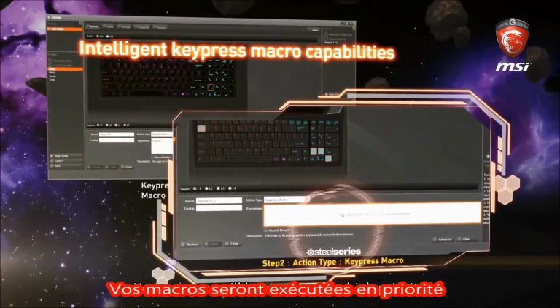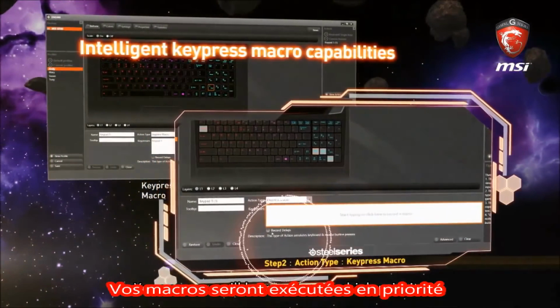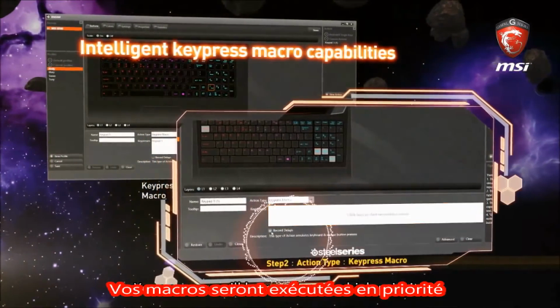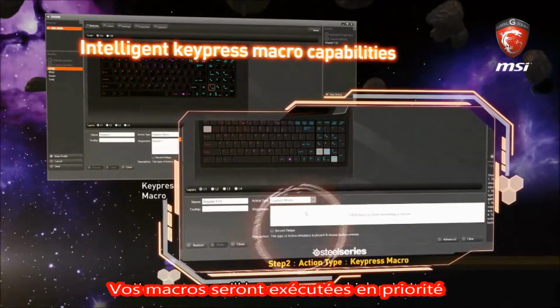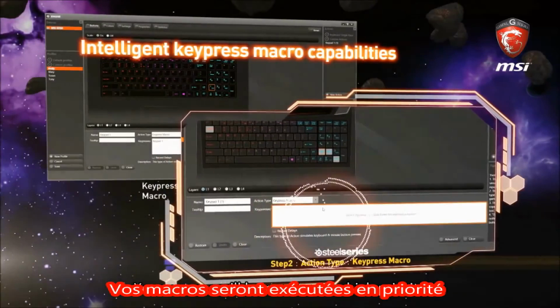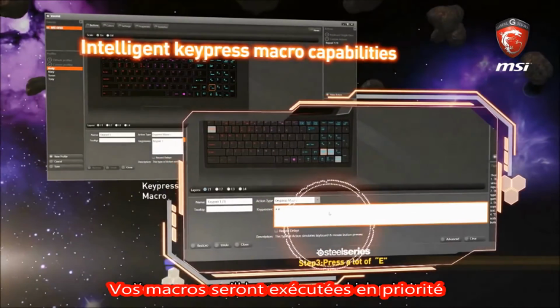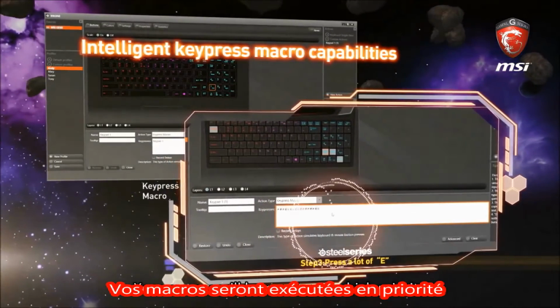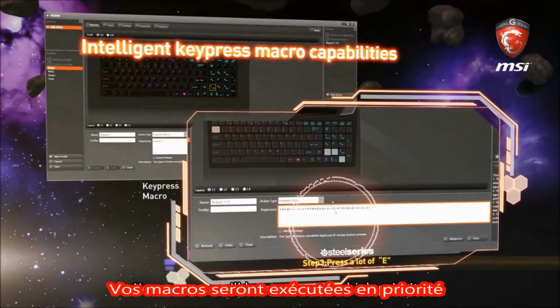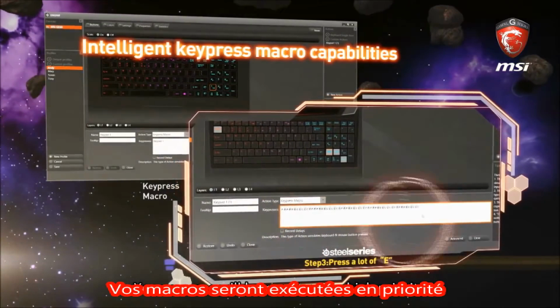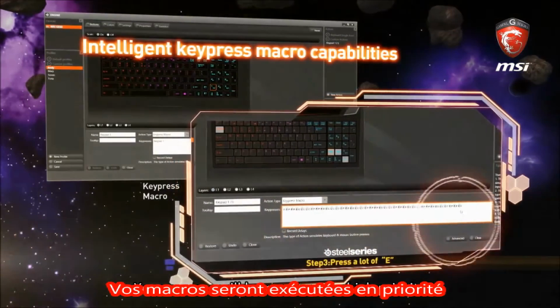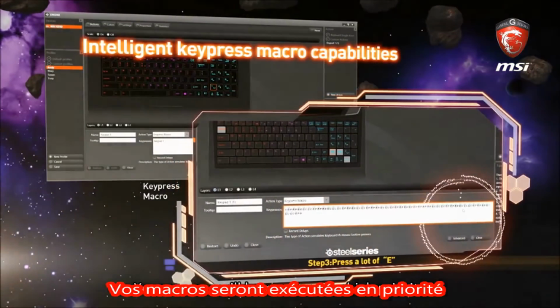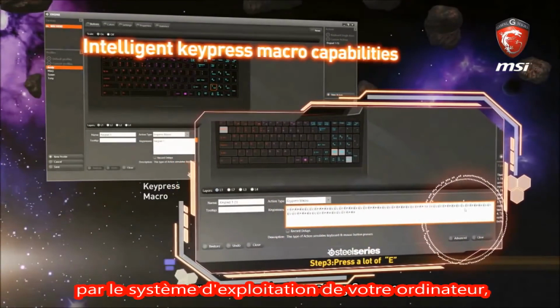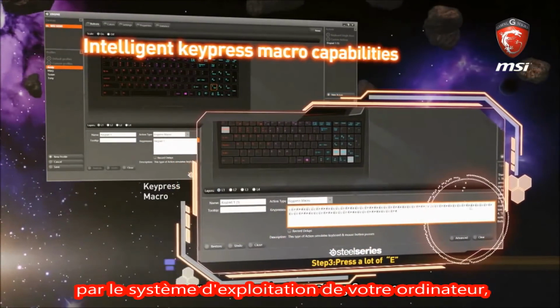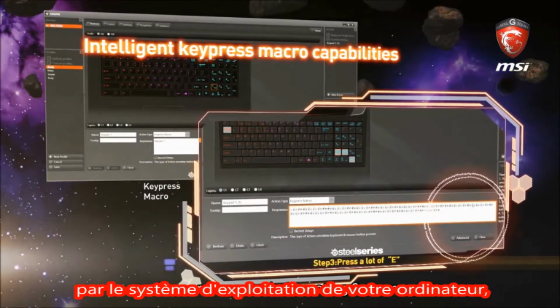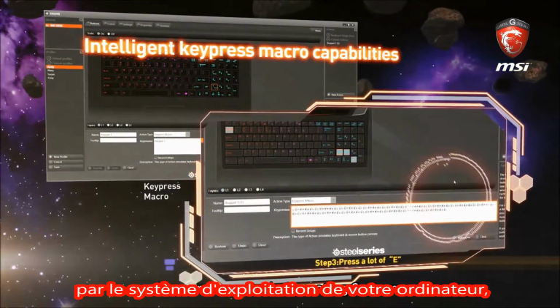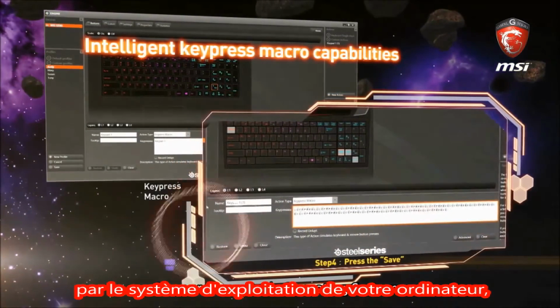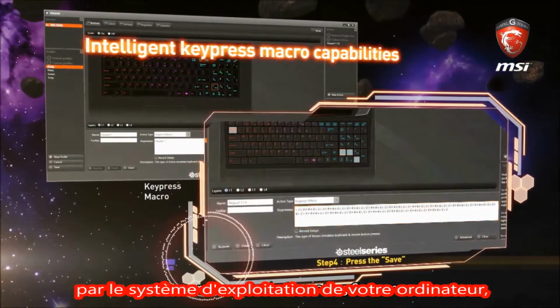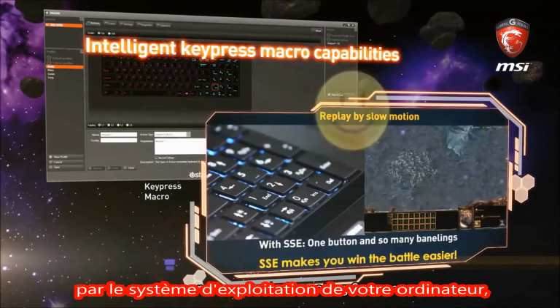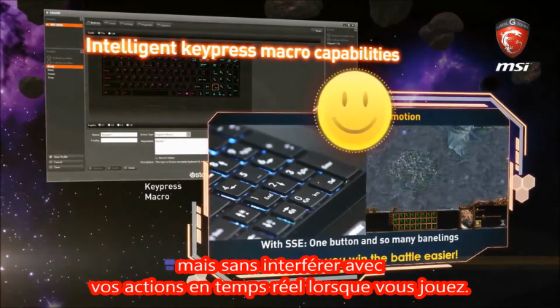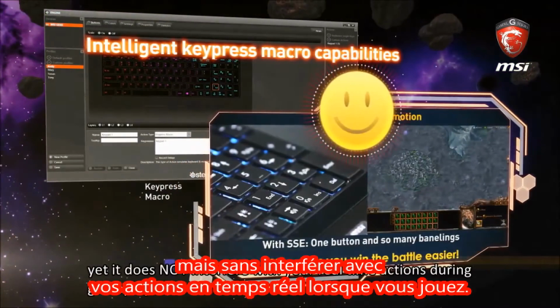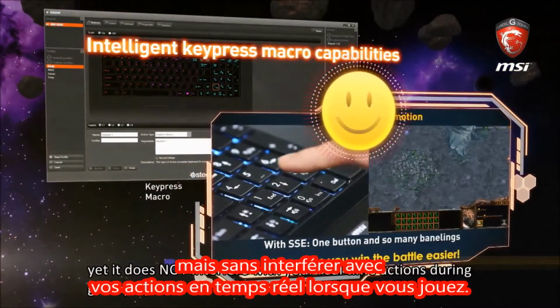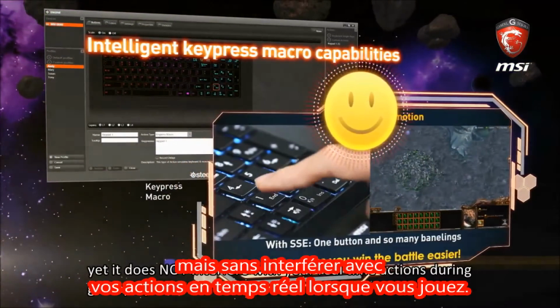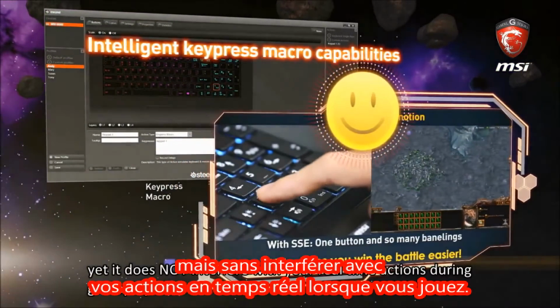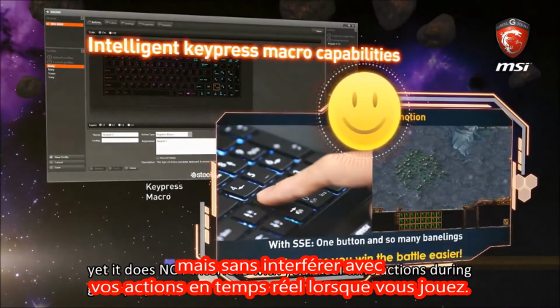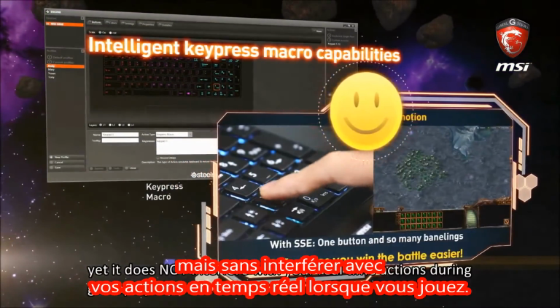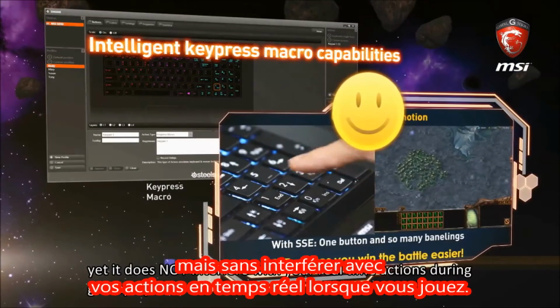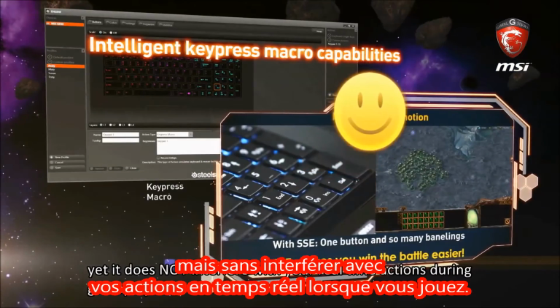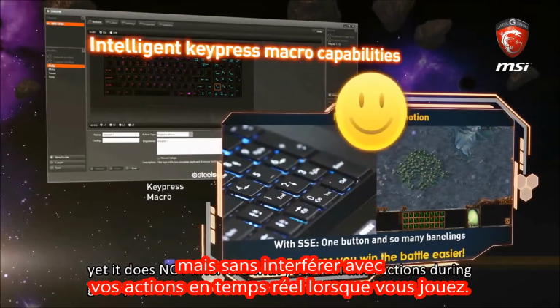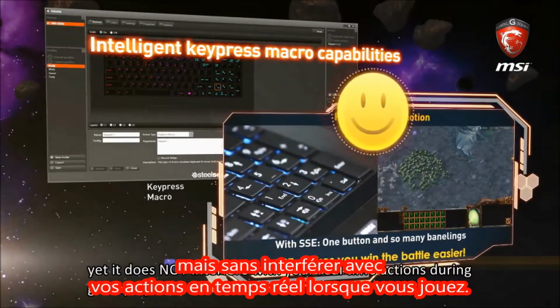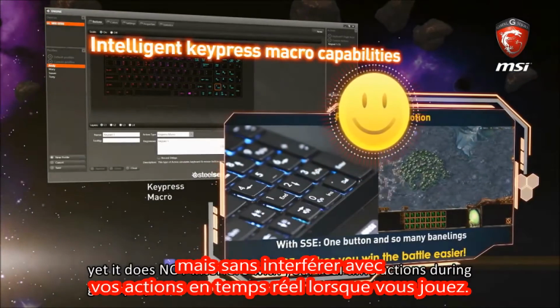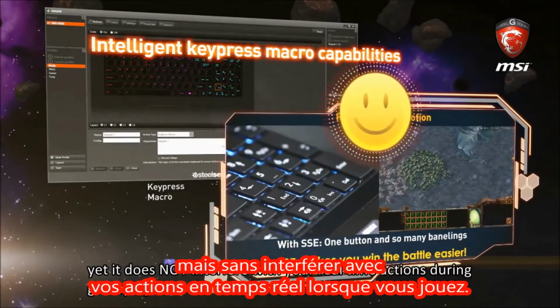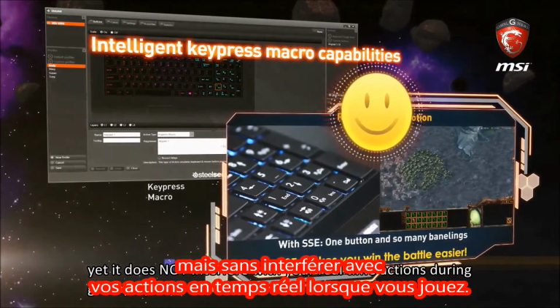Your macros will be running at a high priority in your computer's operating system, yet it does not interfere with your real-time actions during gameplay.